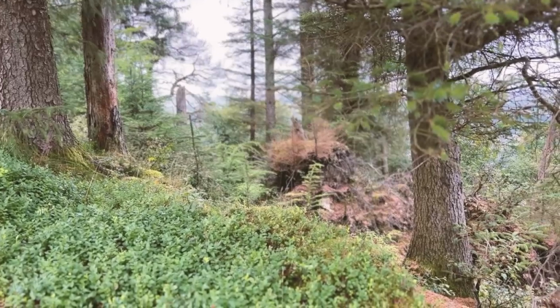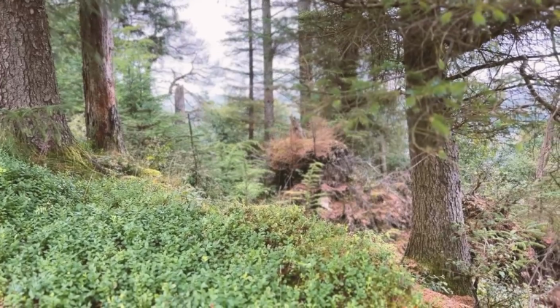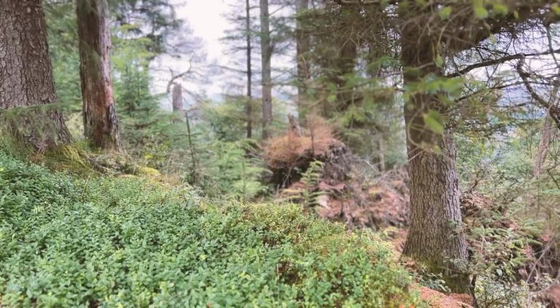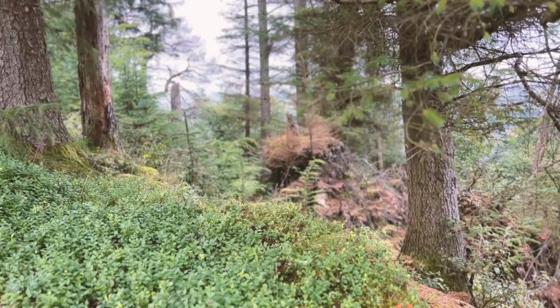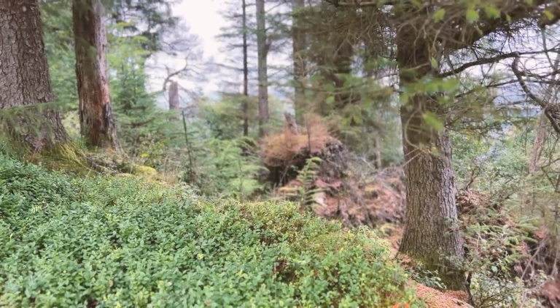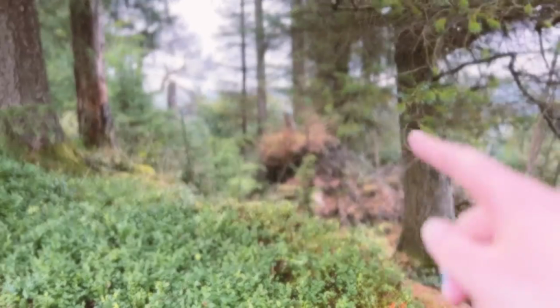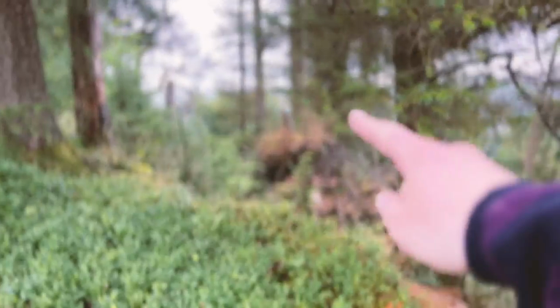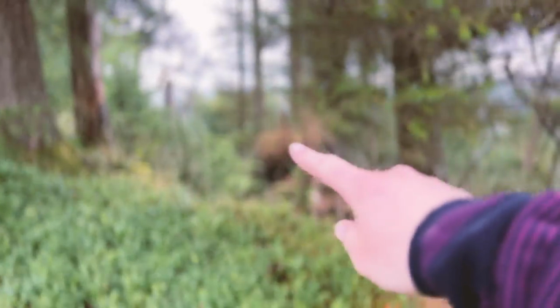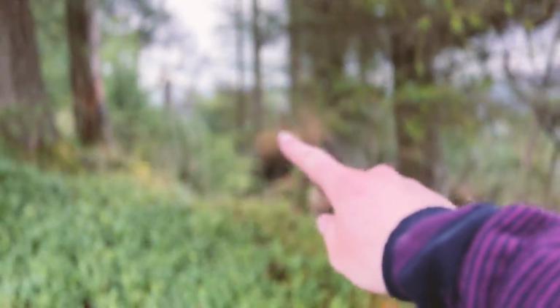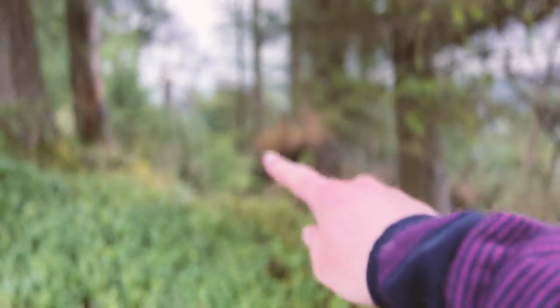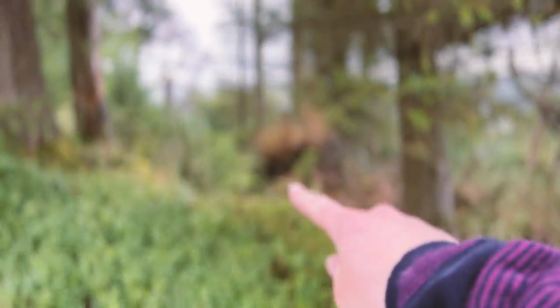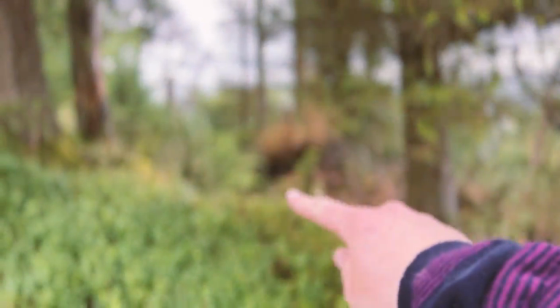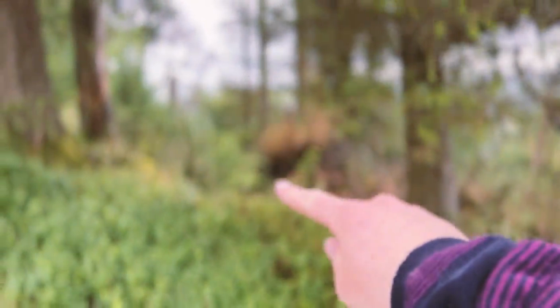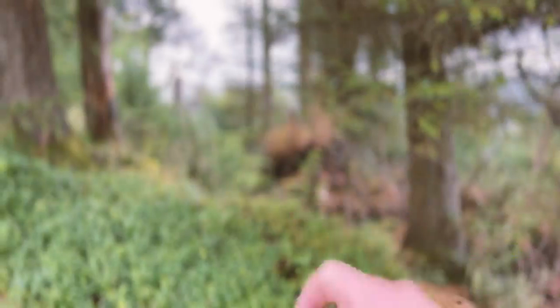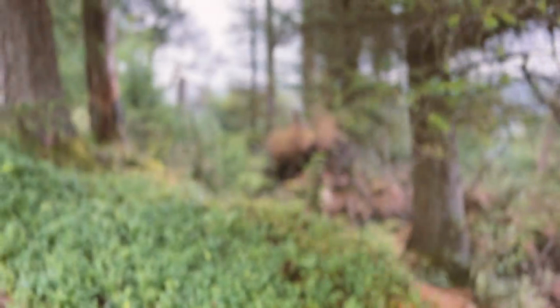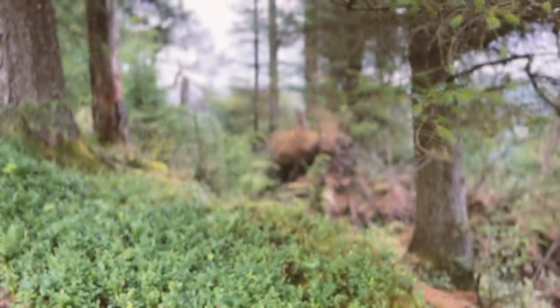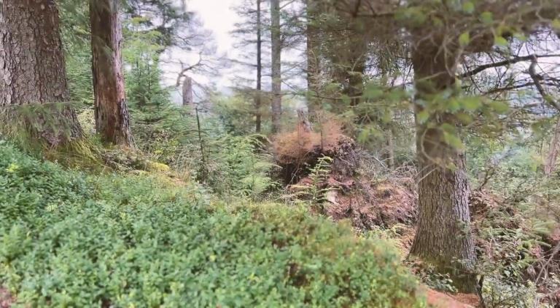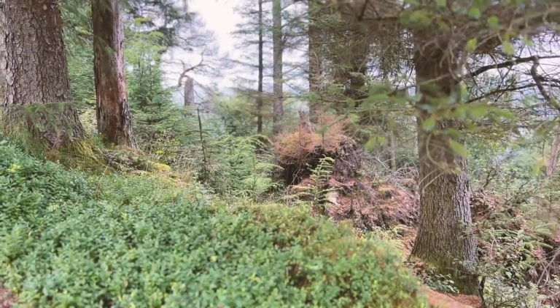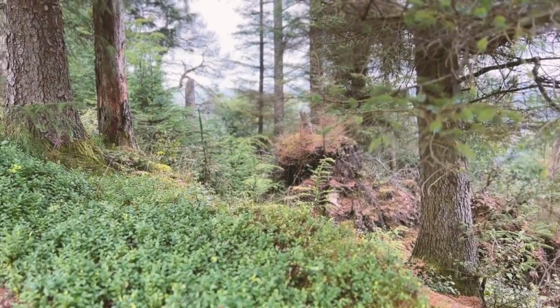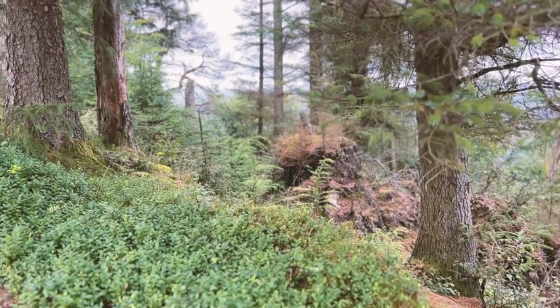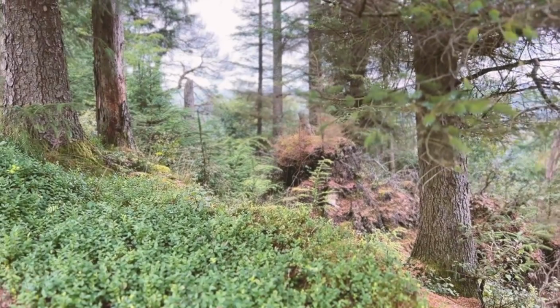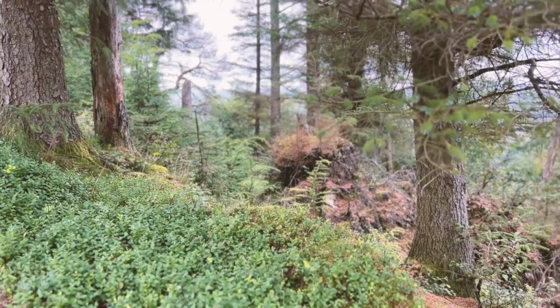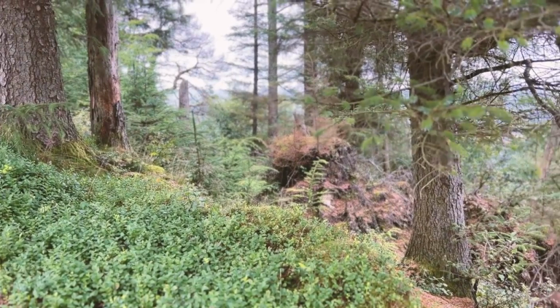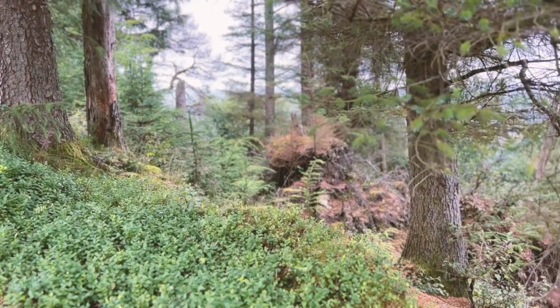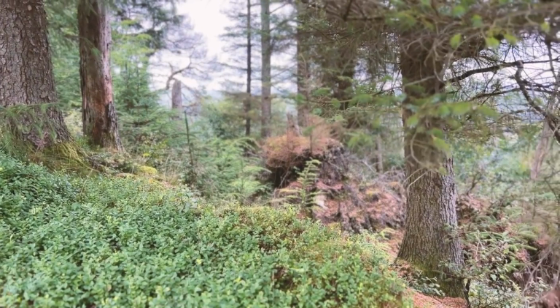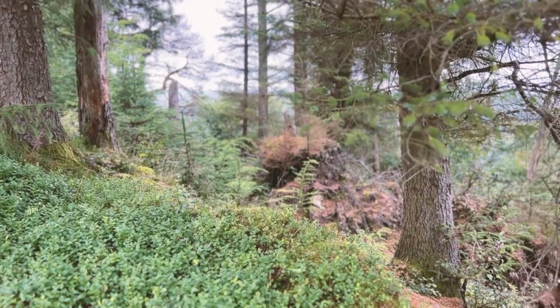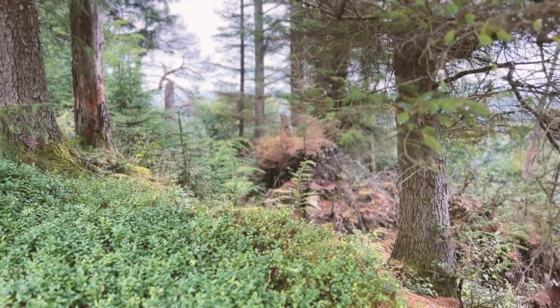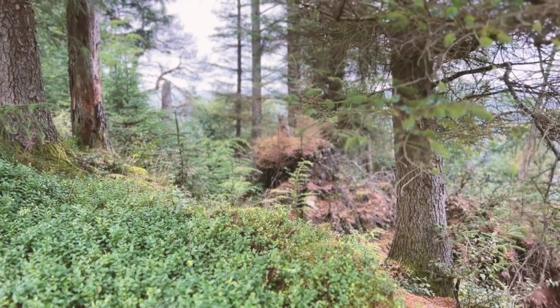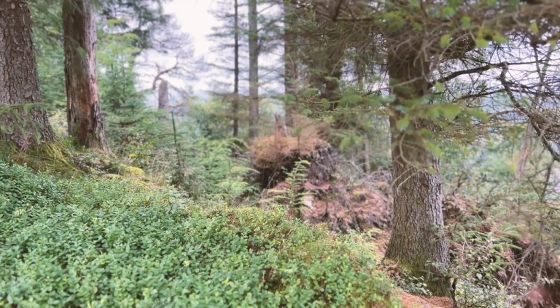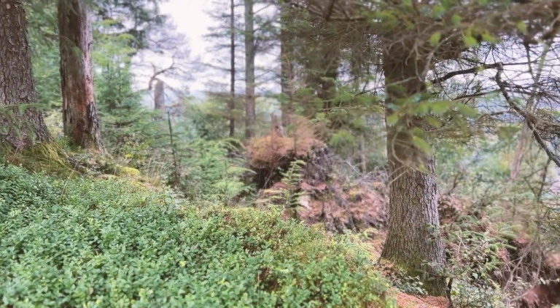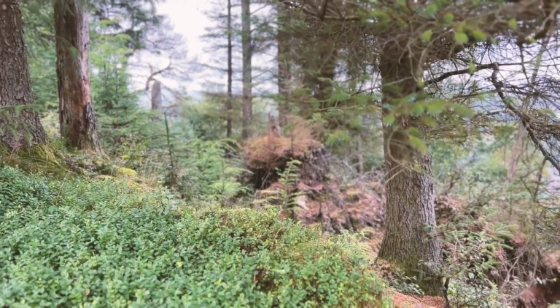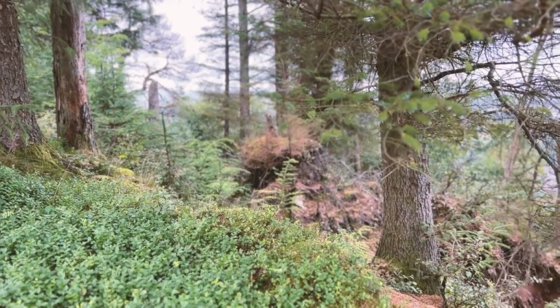I just missed it but there was a red squirrel right over there by that tree. Sorry guys, hopefully another time.